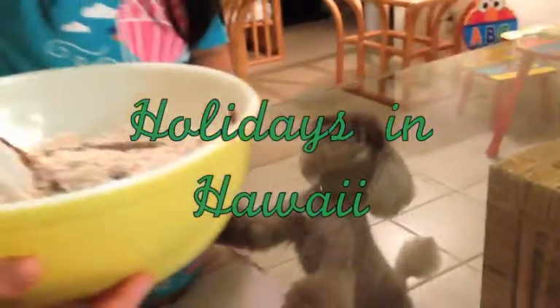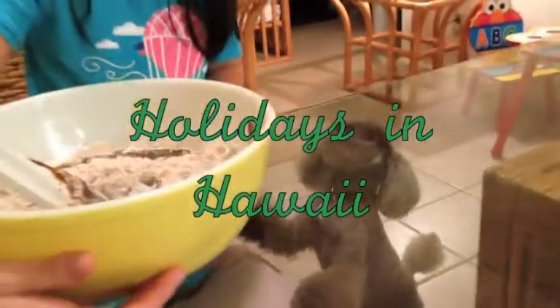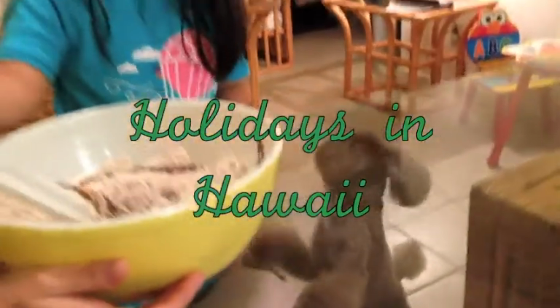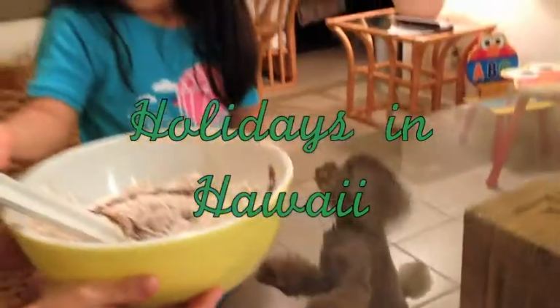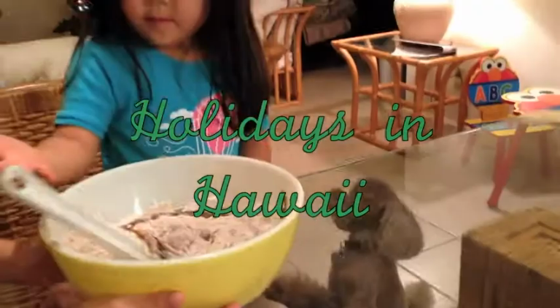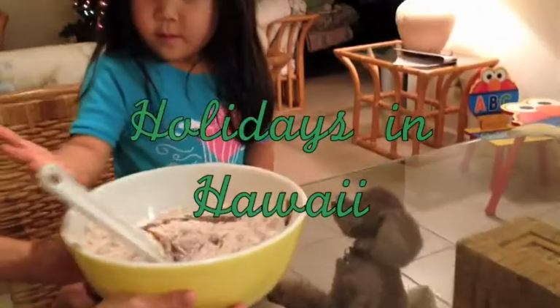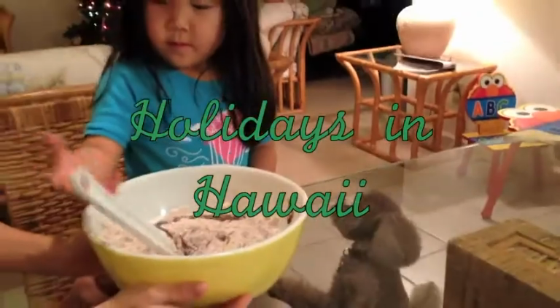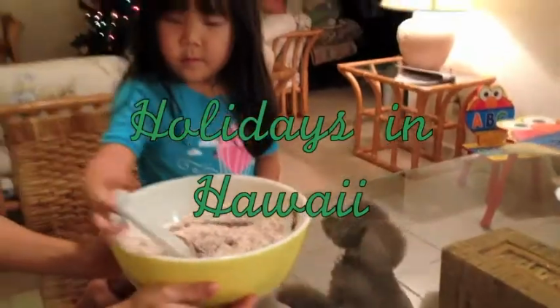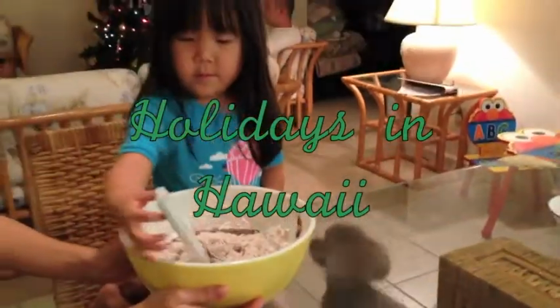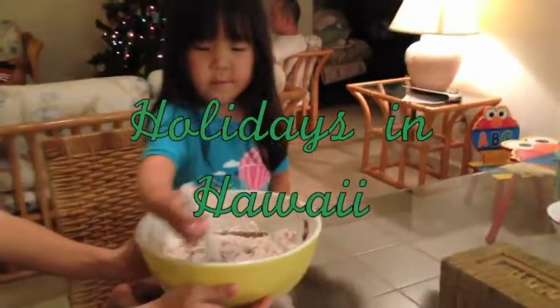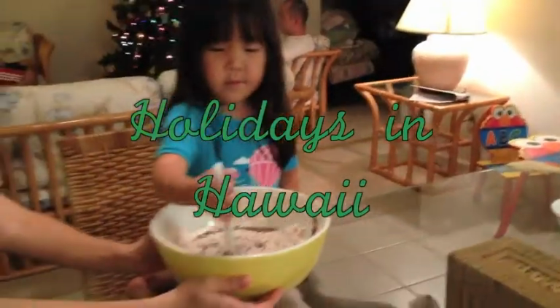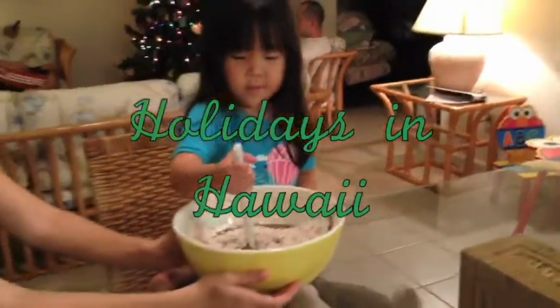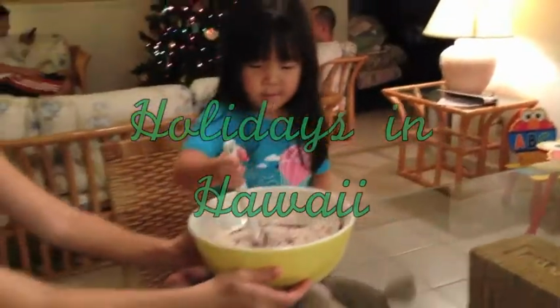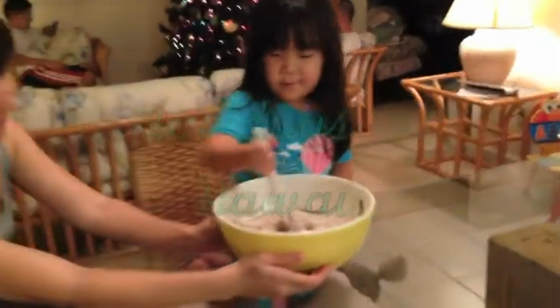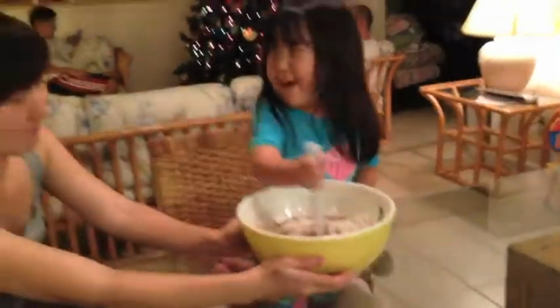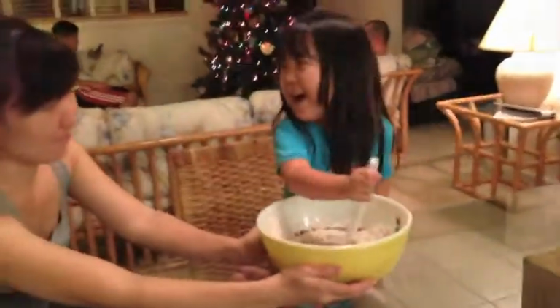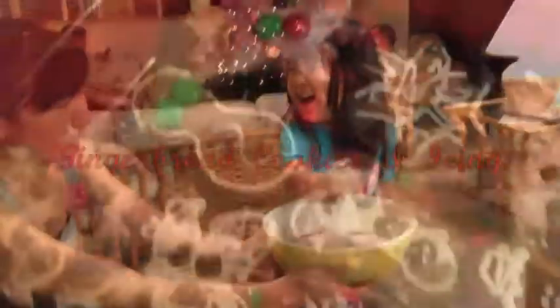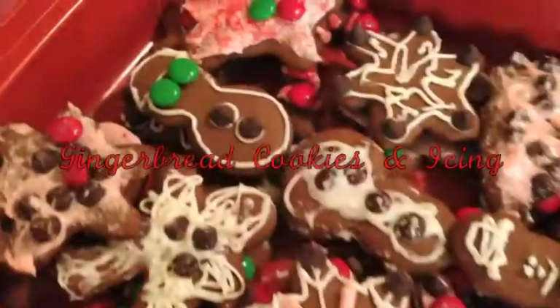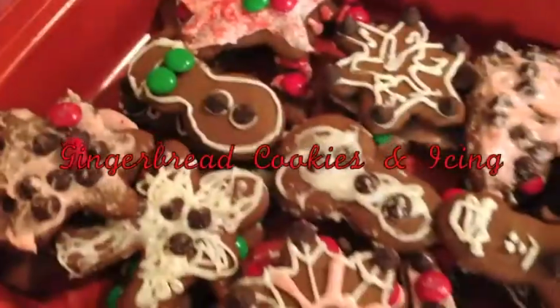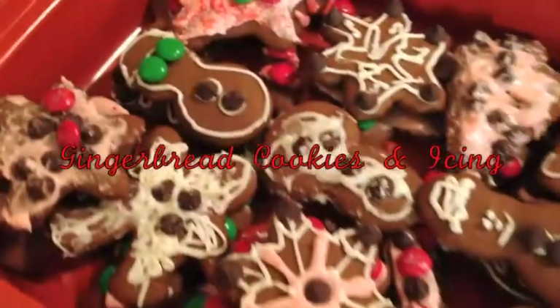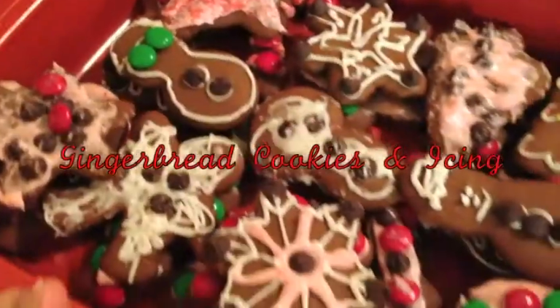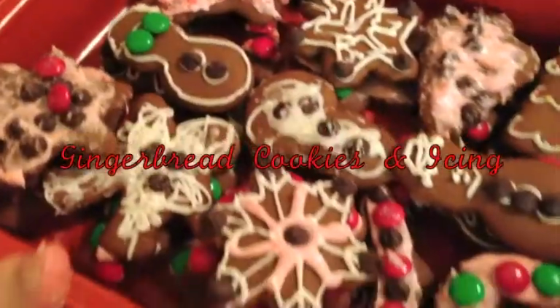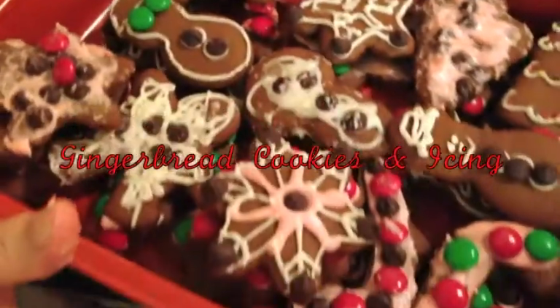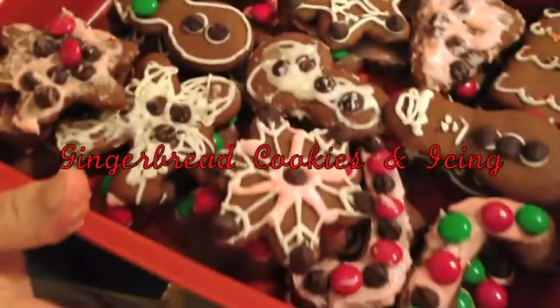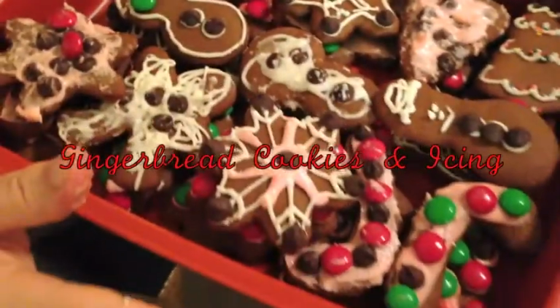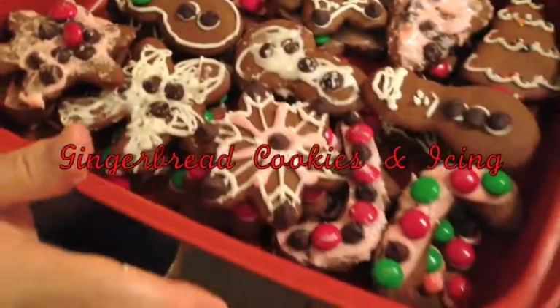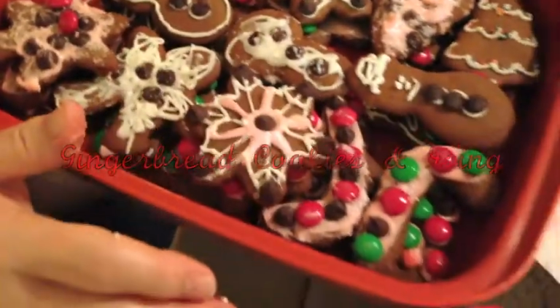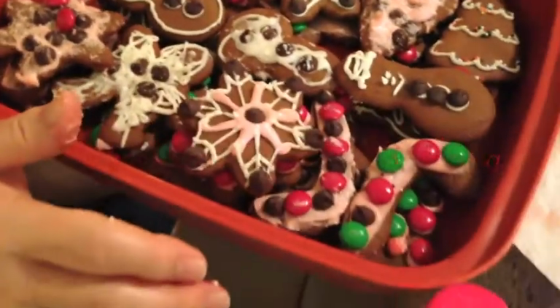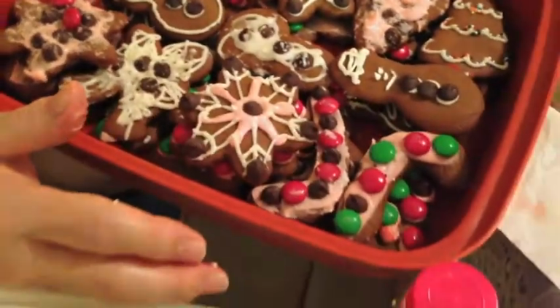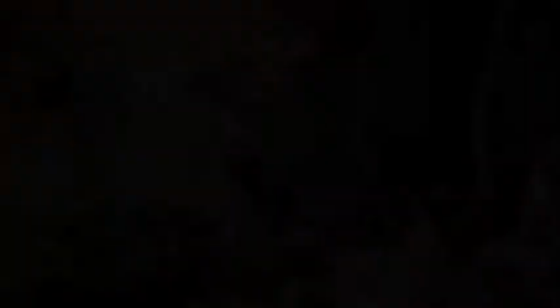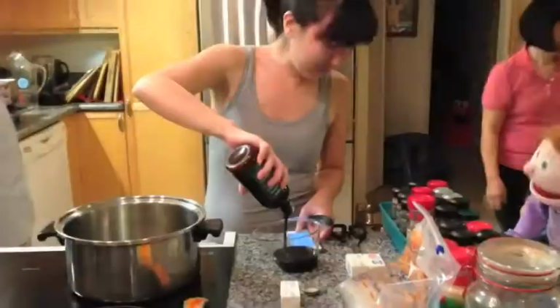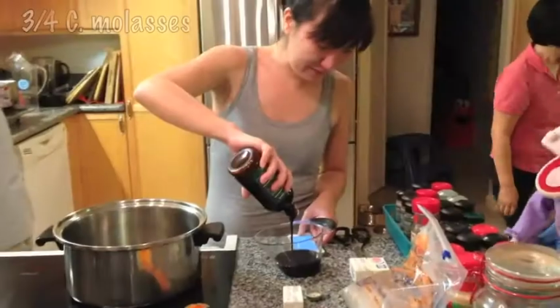From baking, to decorating, to eating, there is room for the whole family to join in on the fun. Let's get started.